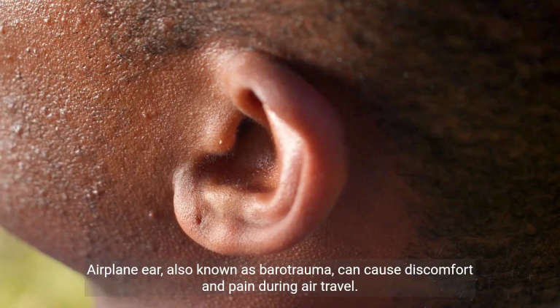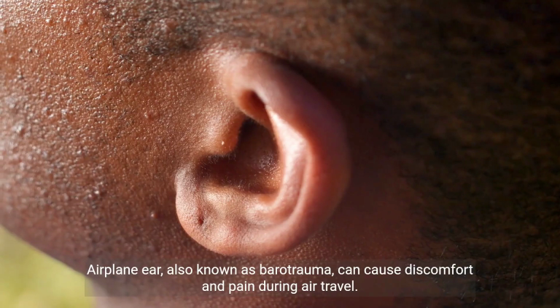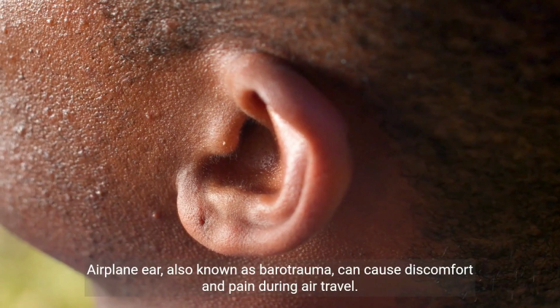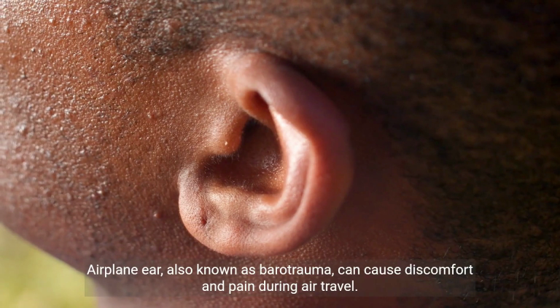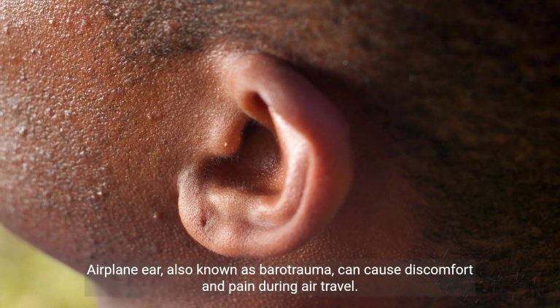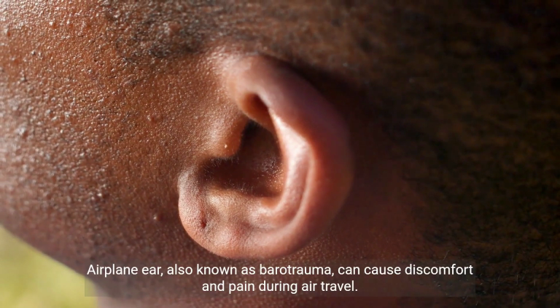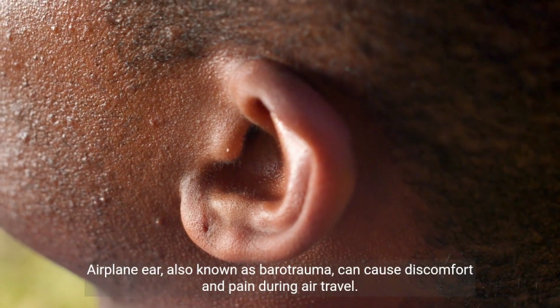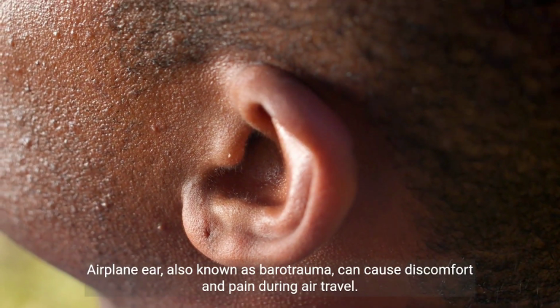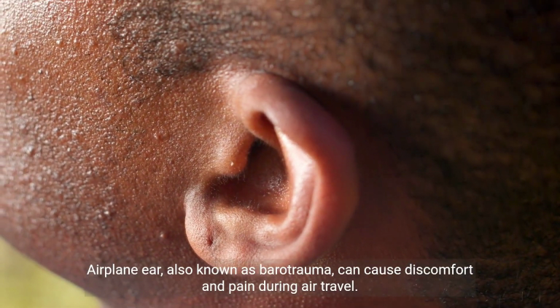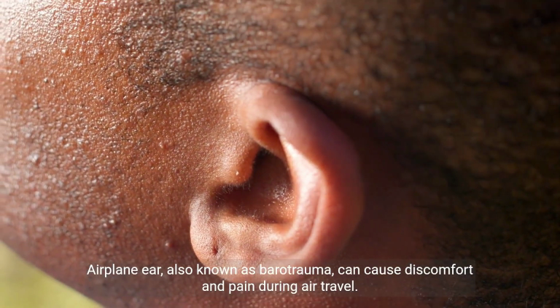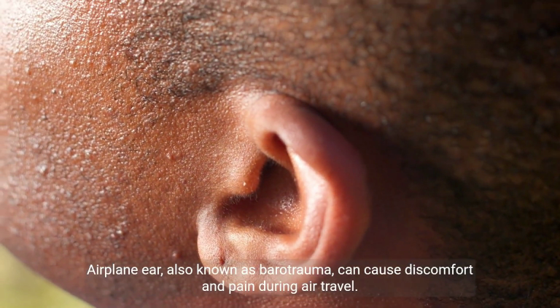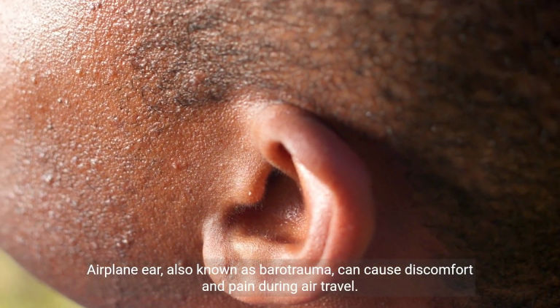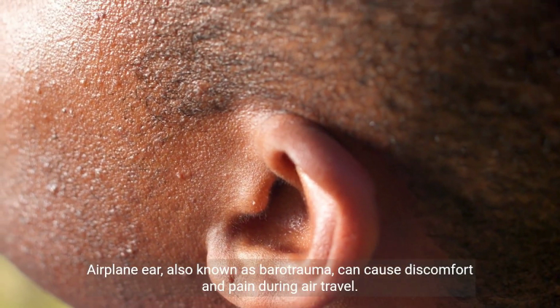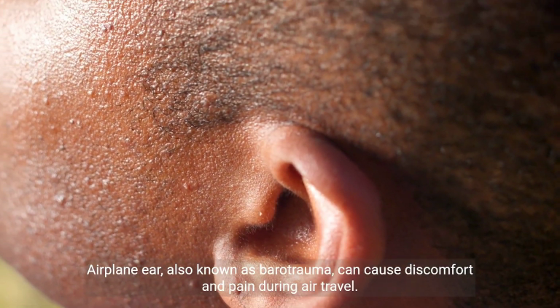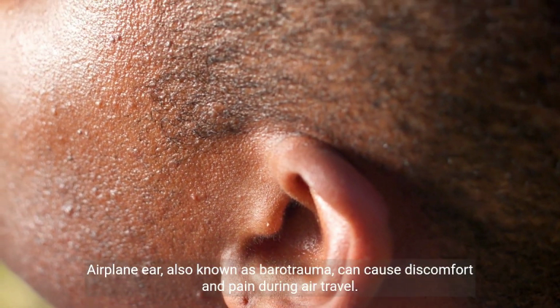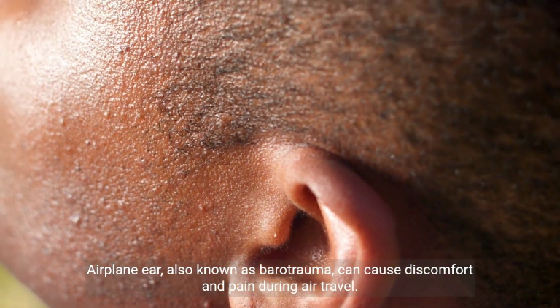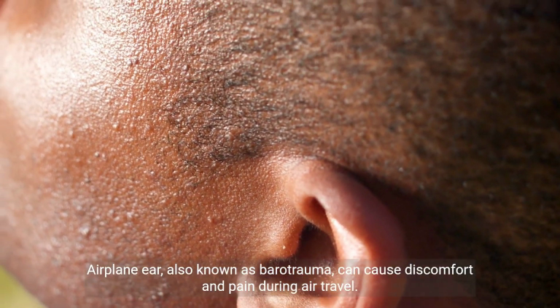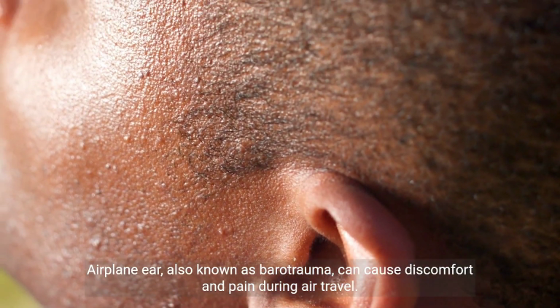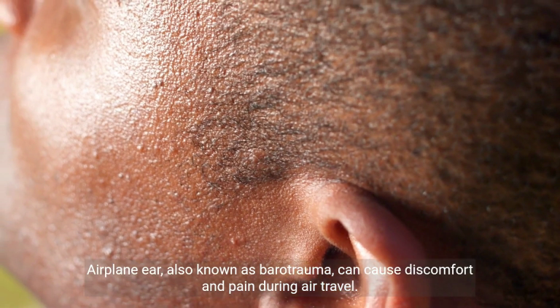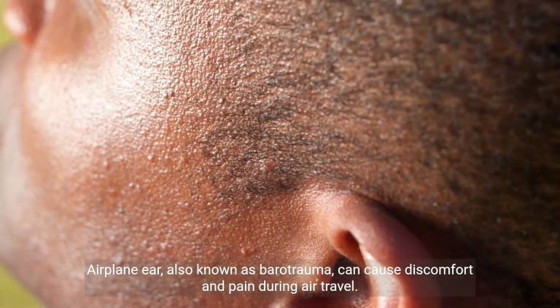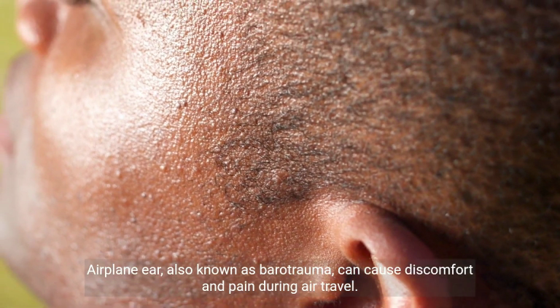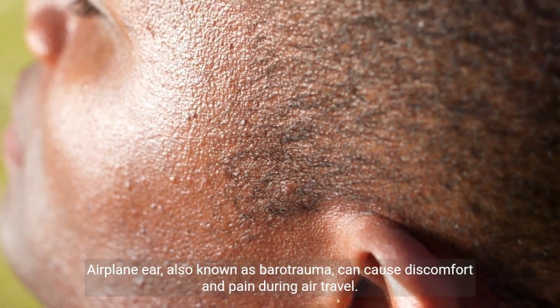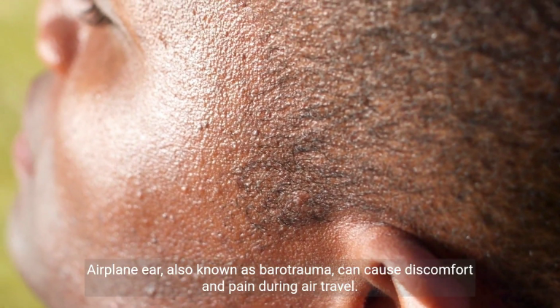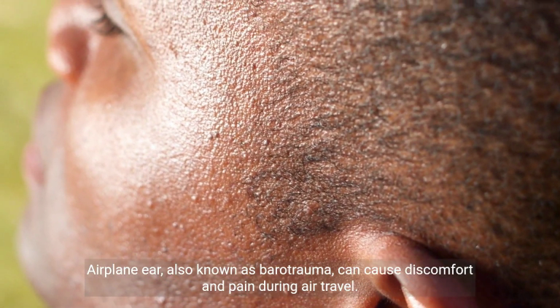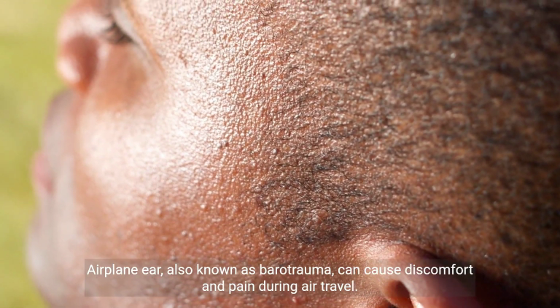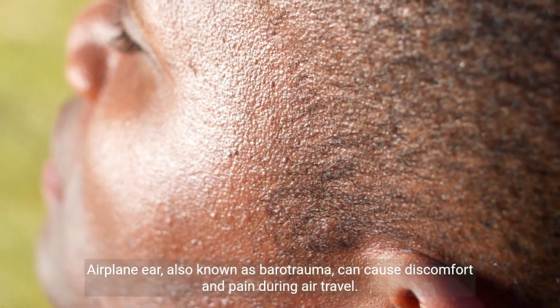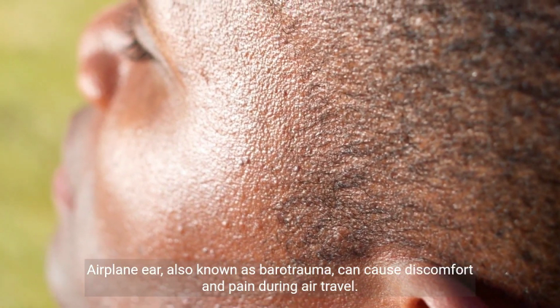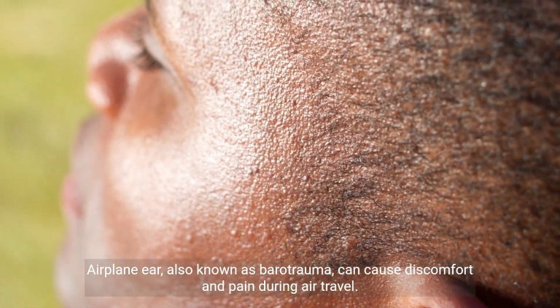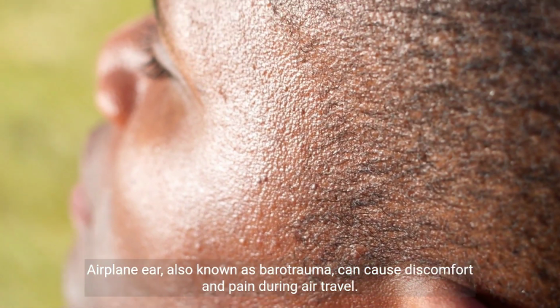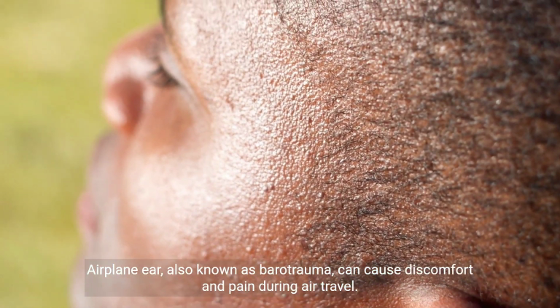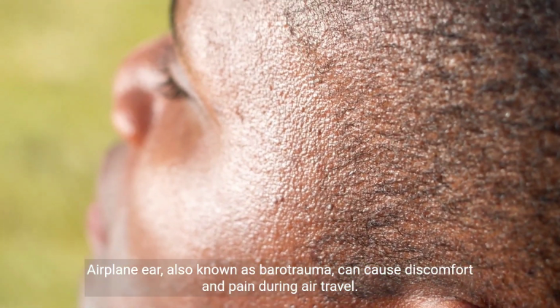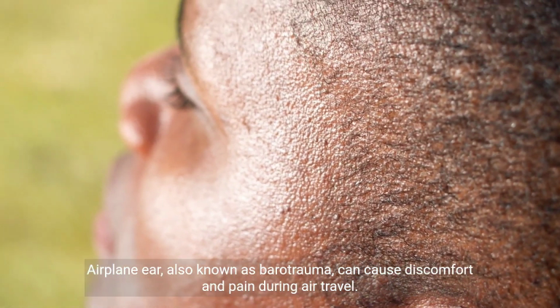Airplane ear, also known as barotrauma, can cause discomfort and pain during air travel.